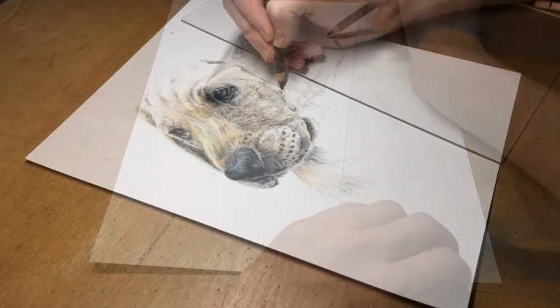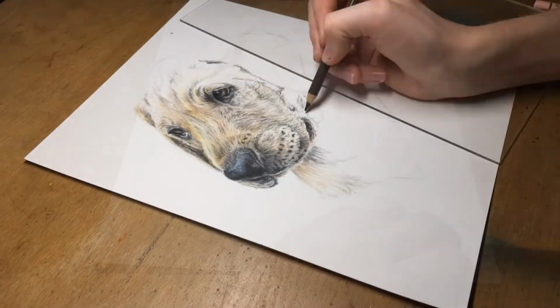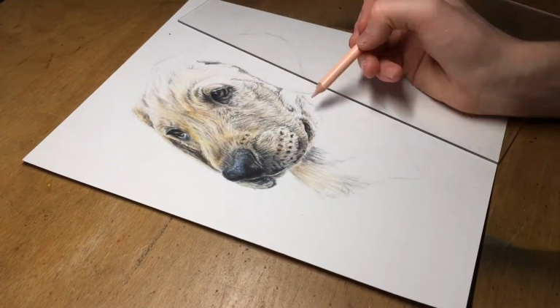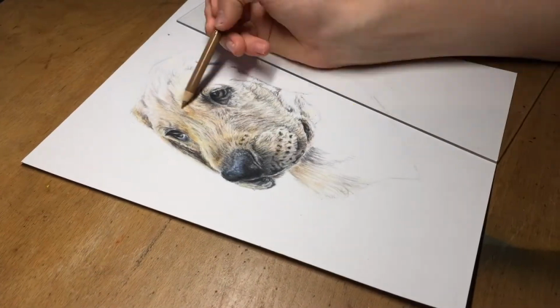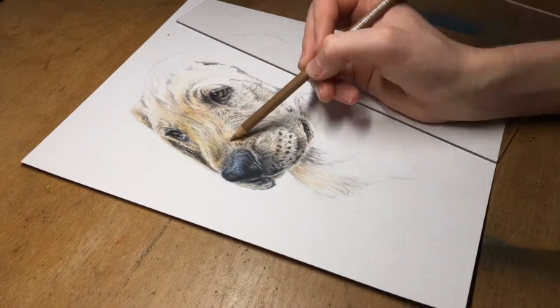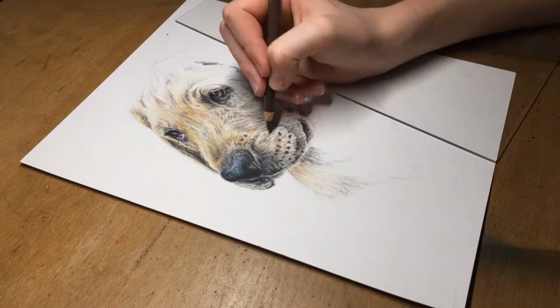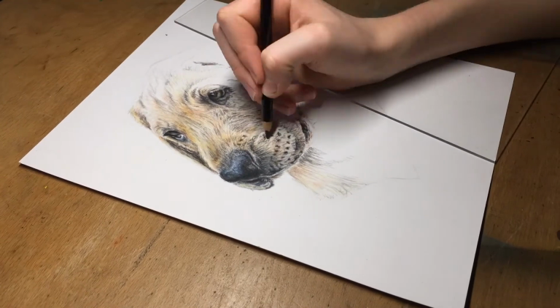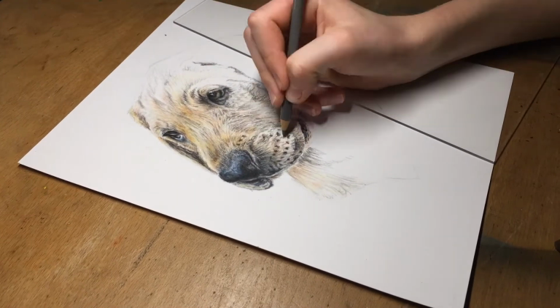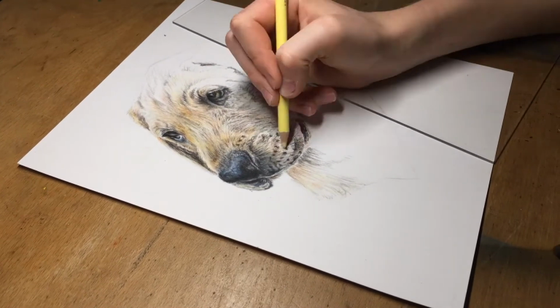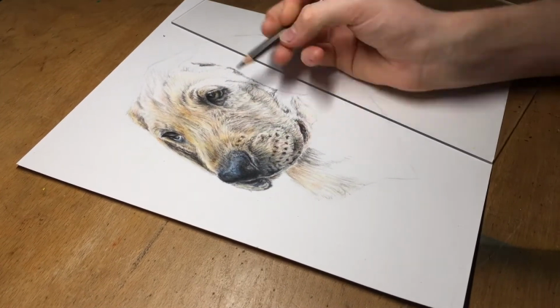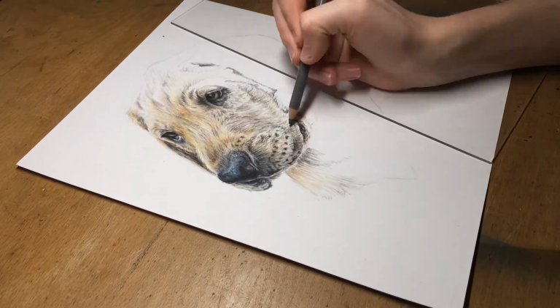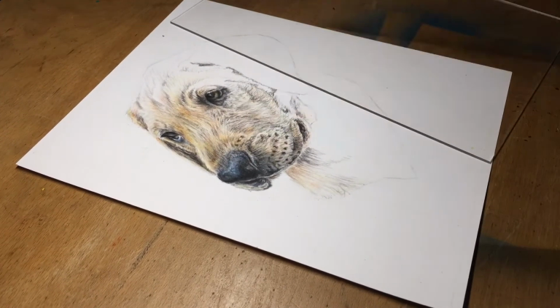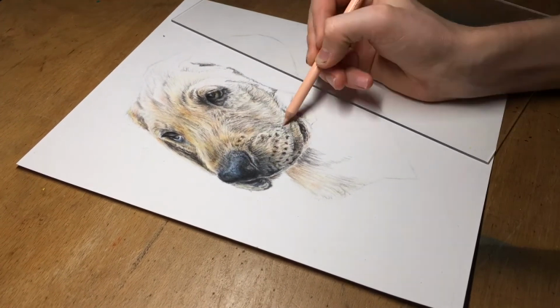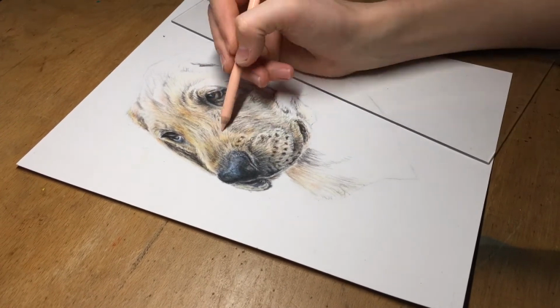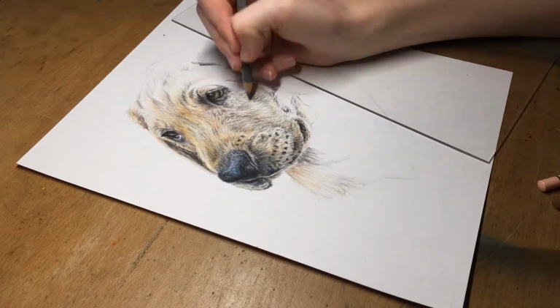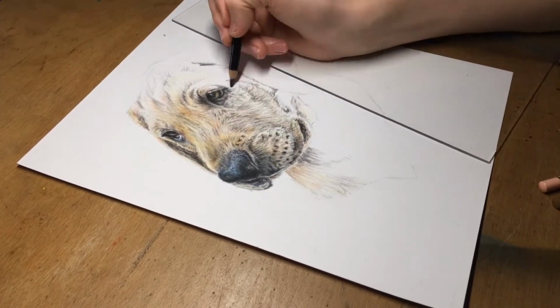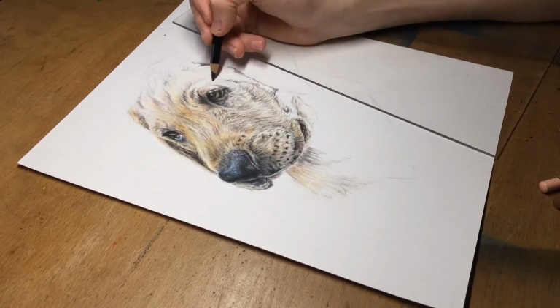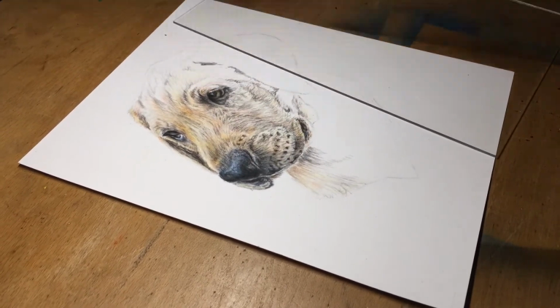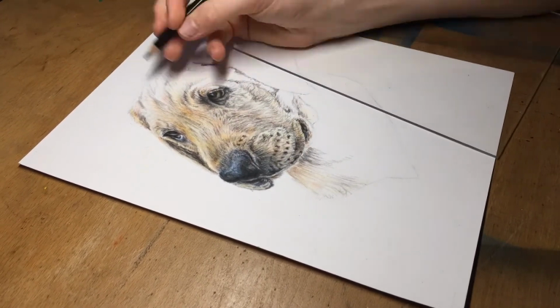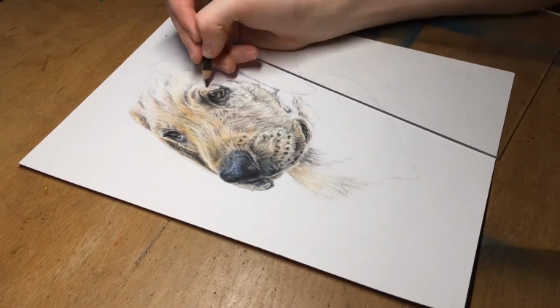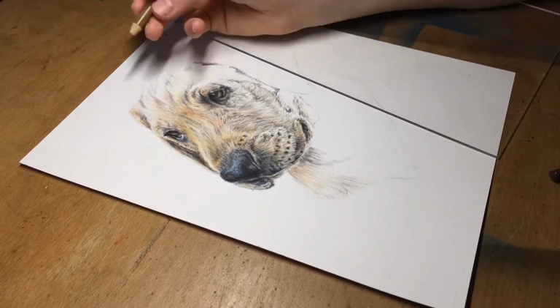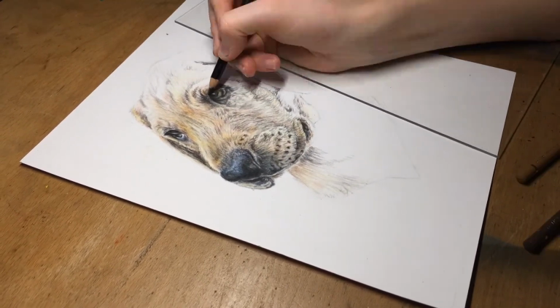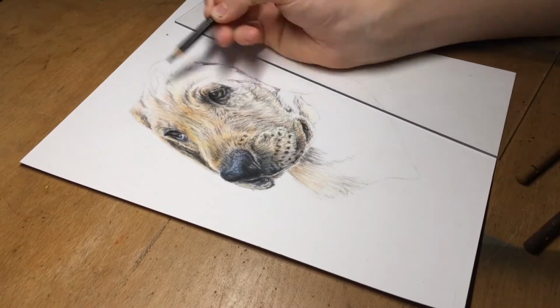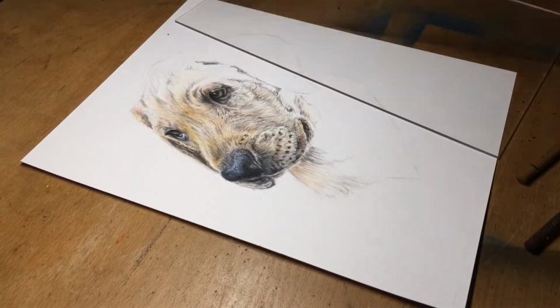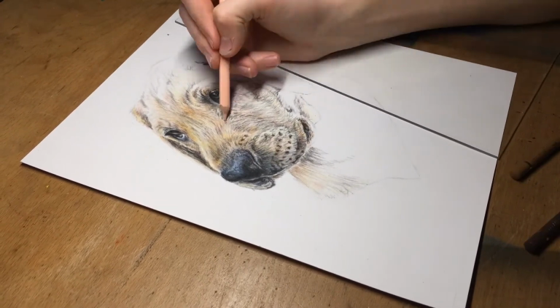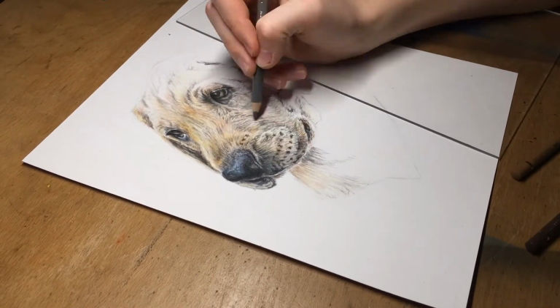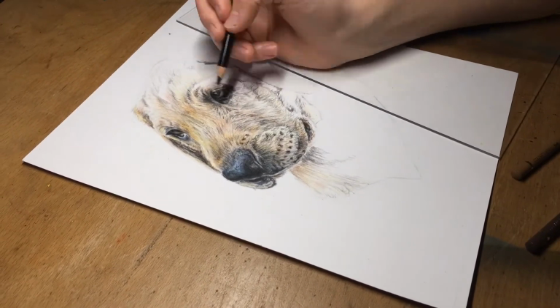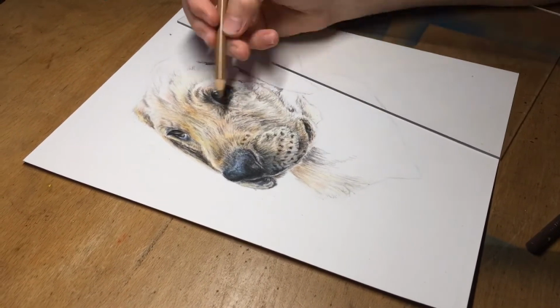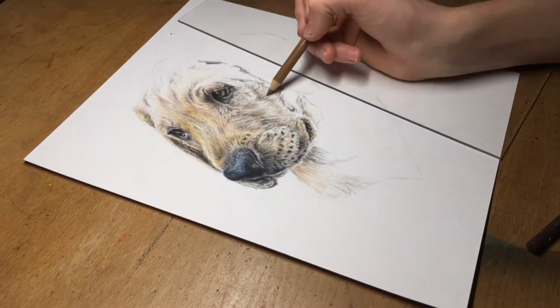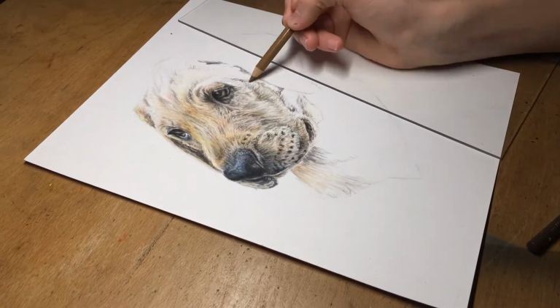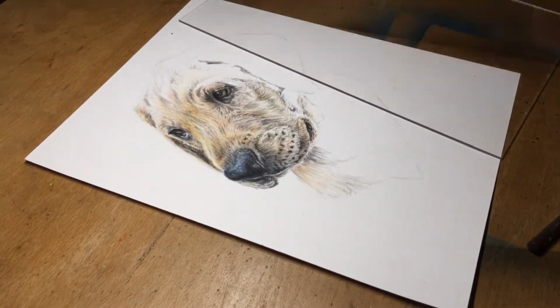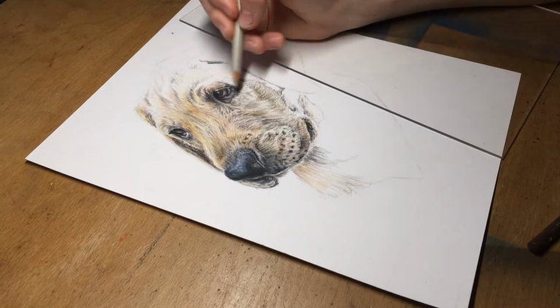At this stage, I was becoming more confident with the pencils and starting to revisit areas which were lacking that all-important contrast.